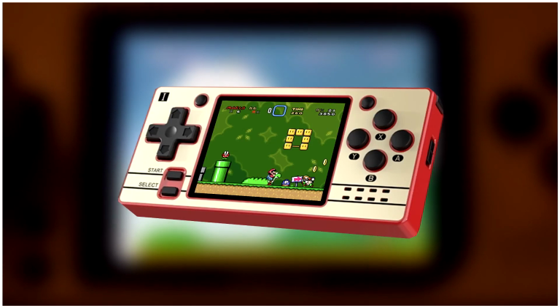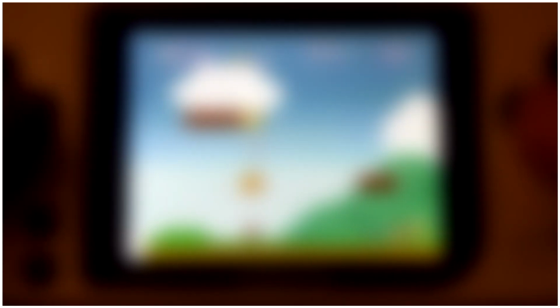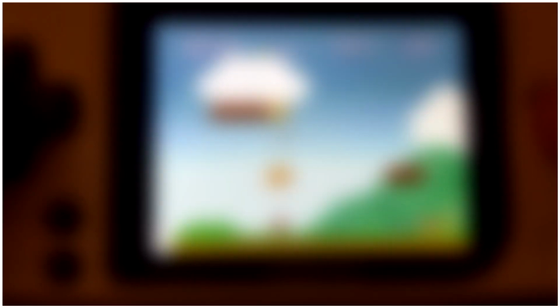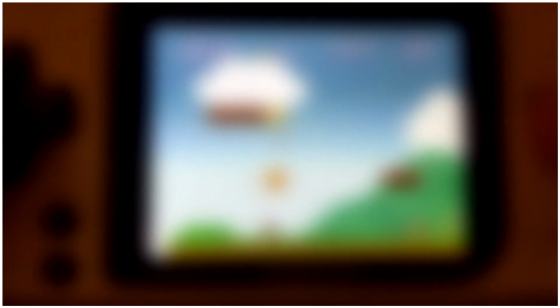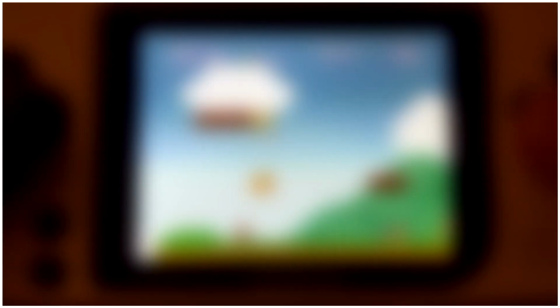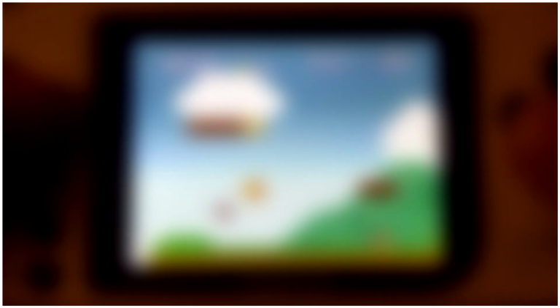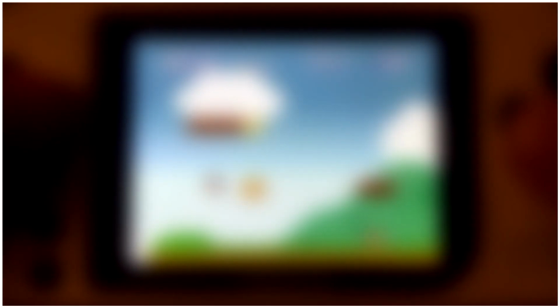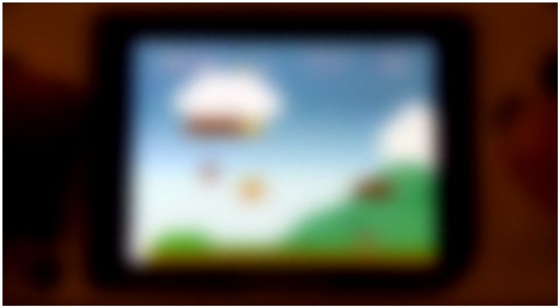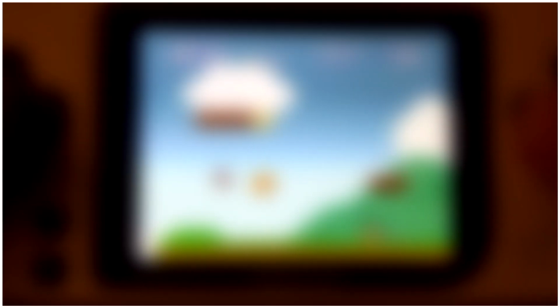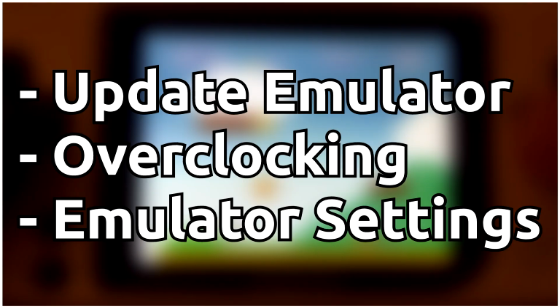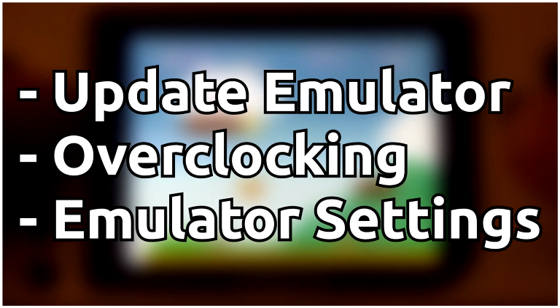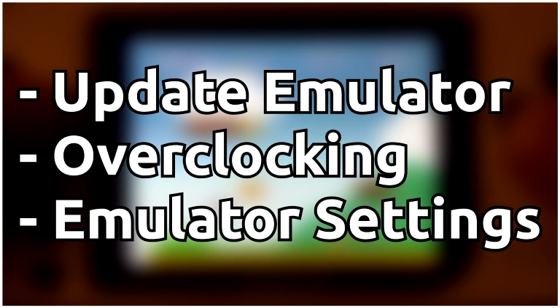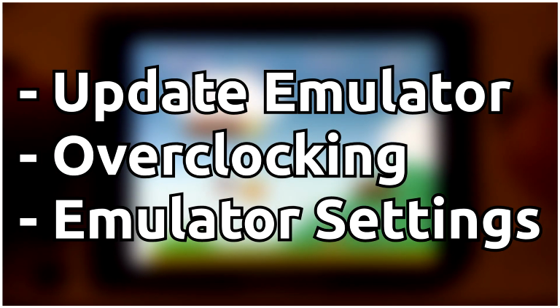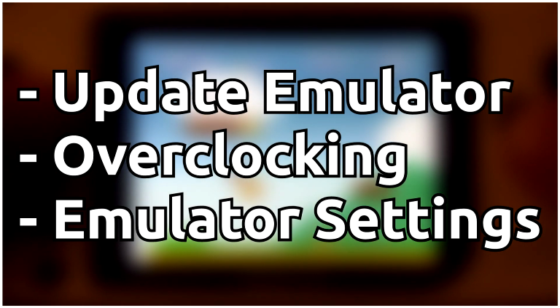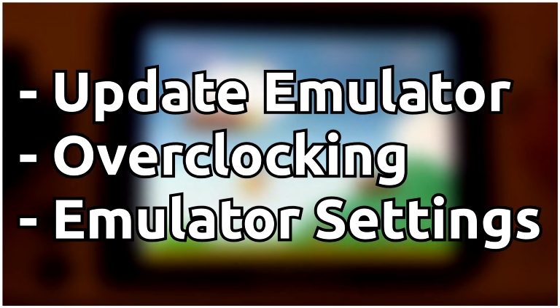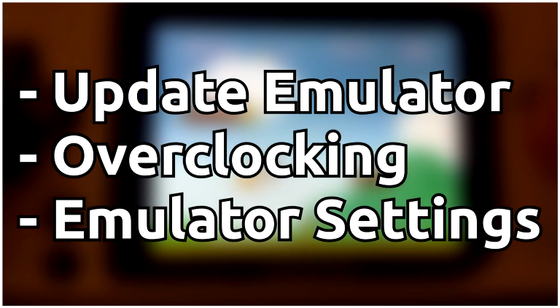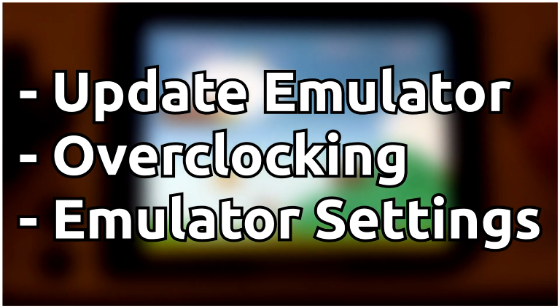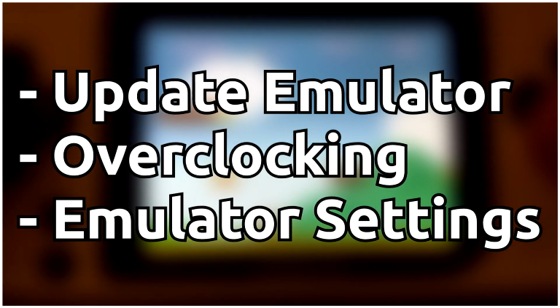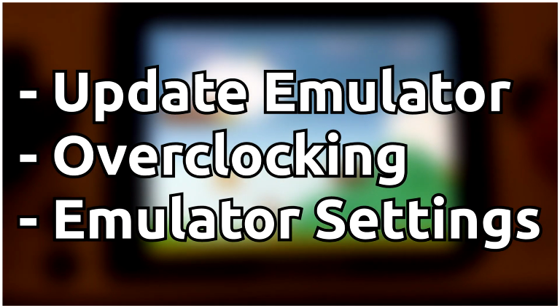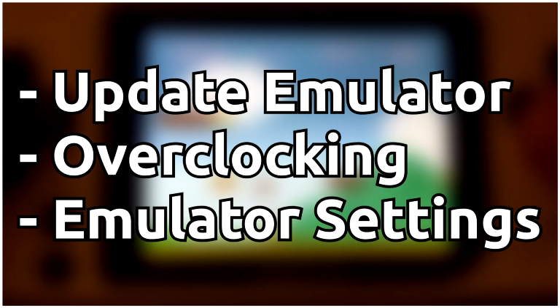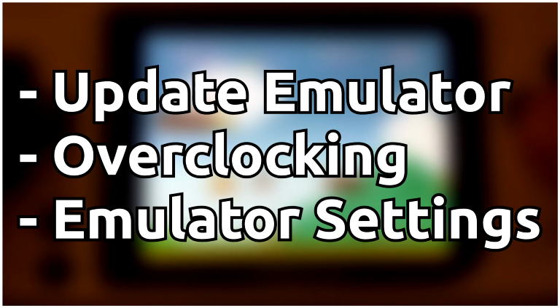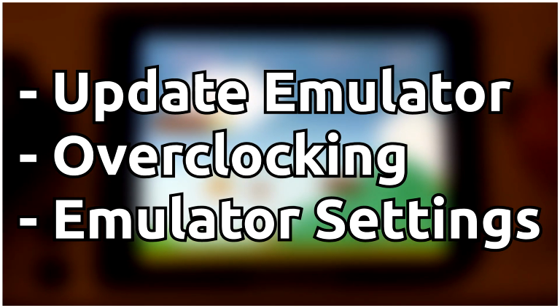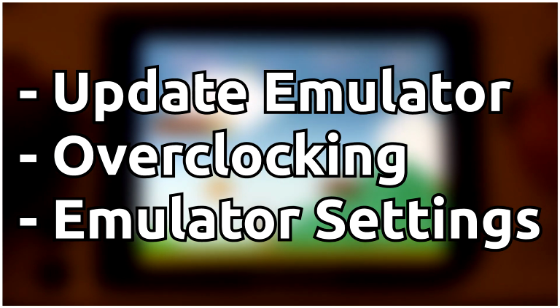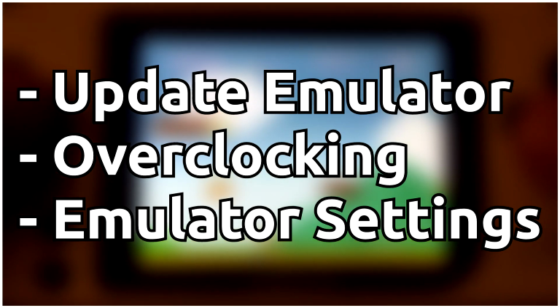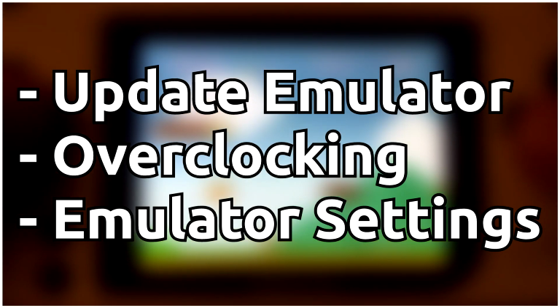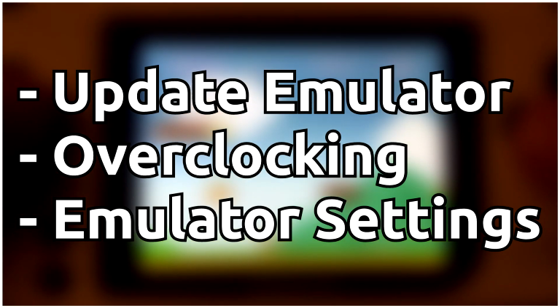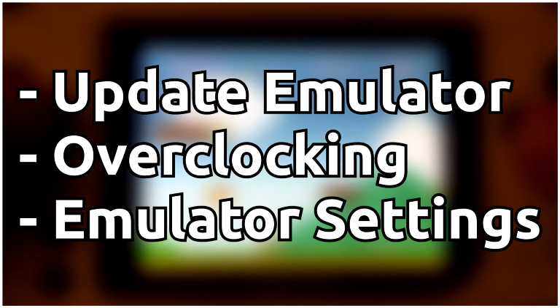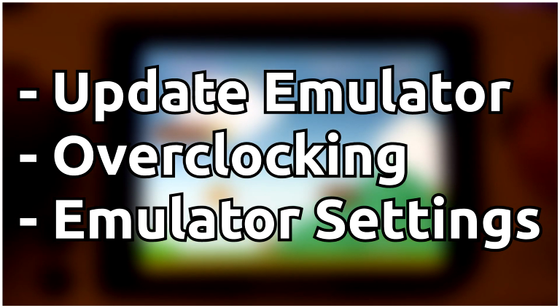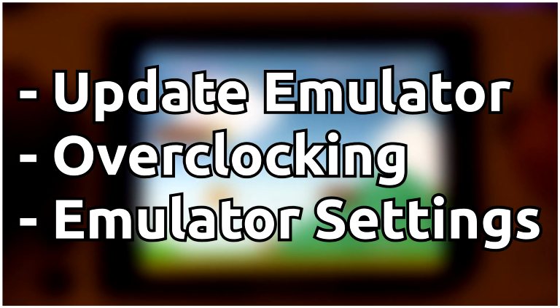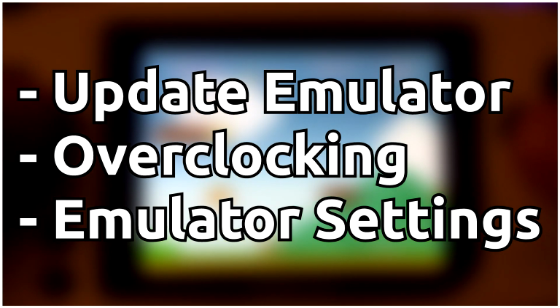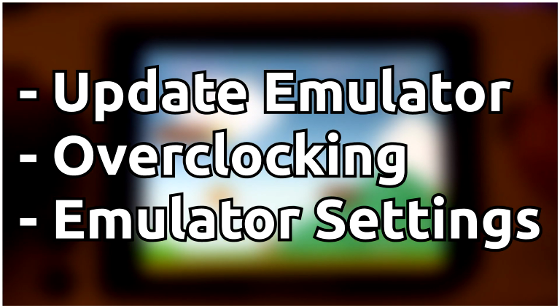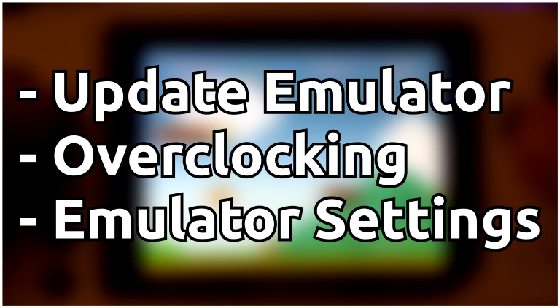The main things I want to change are the emulator, the clock speed, and settings inside the emulator, so let me show you how I did that.